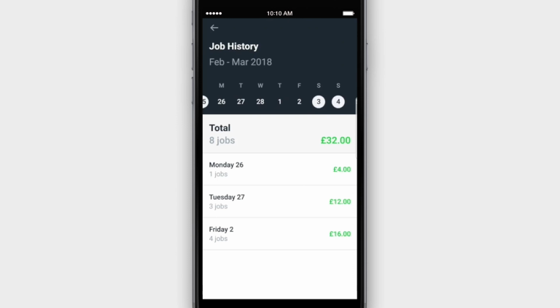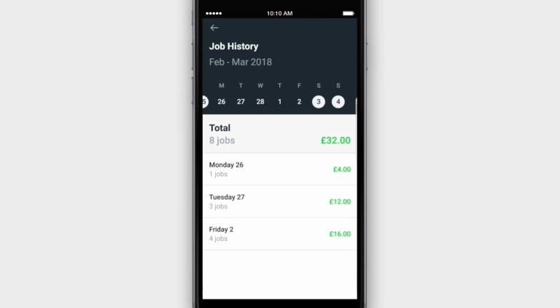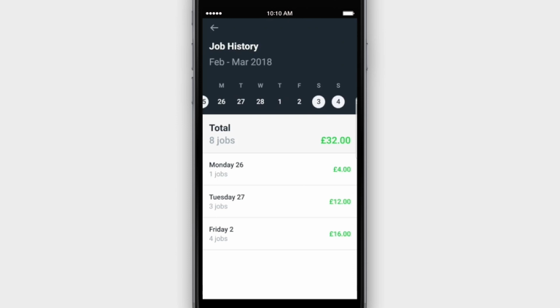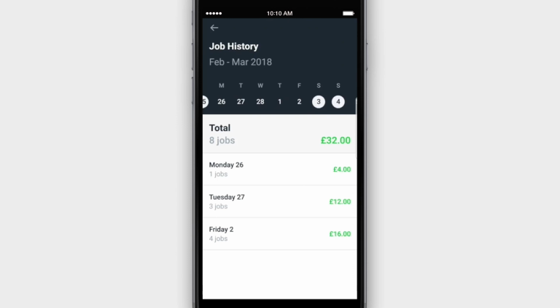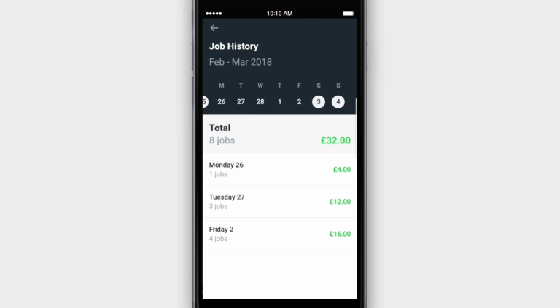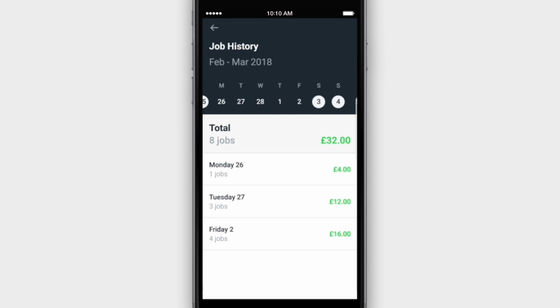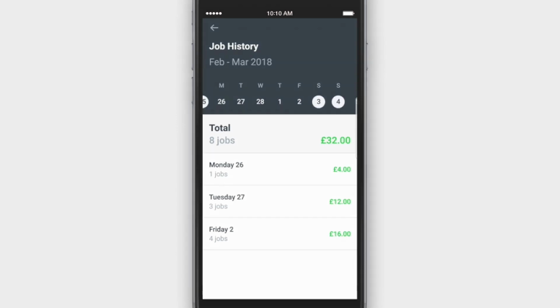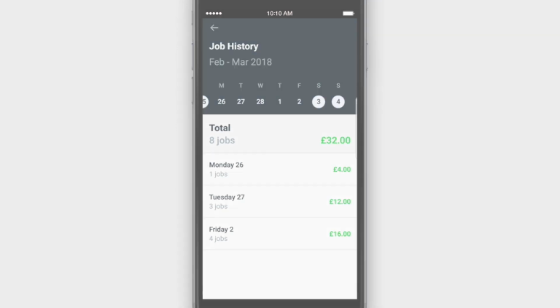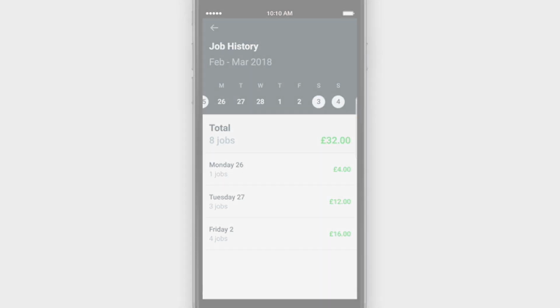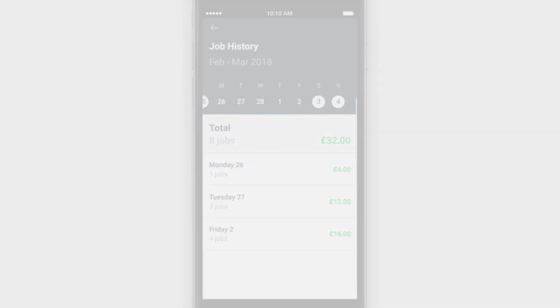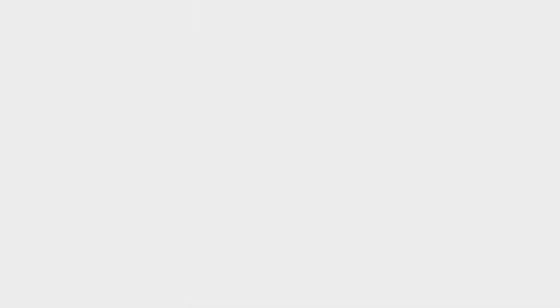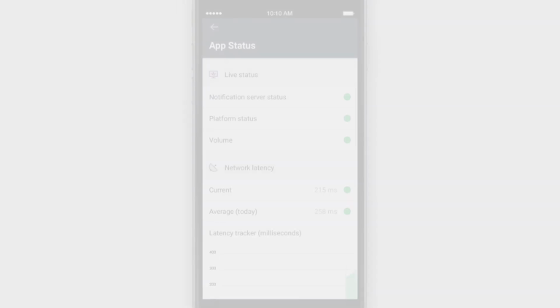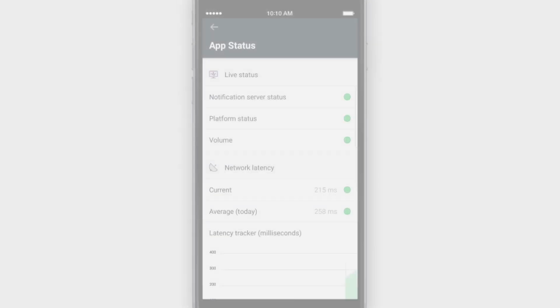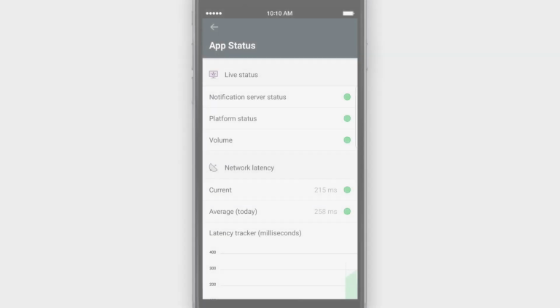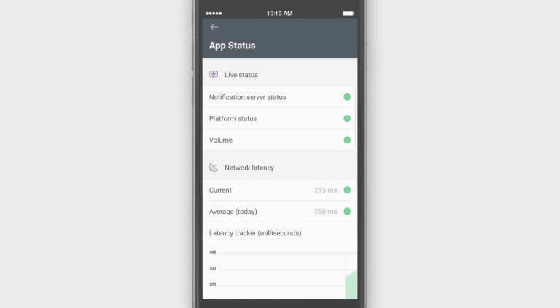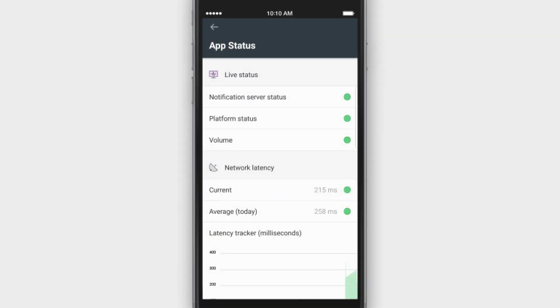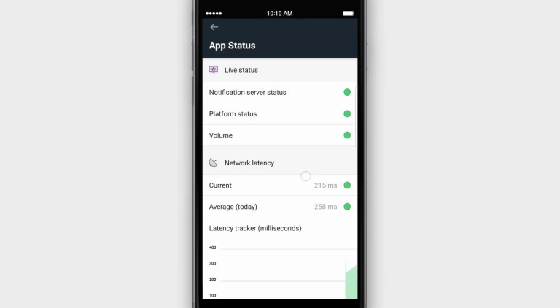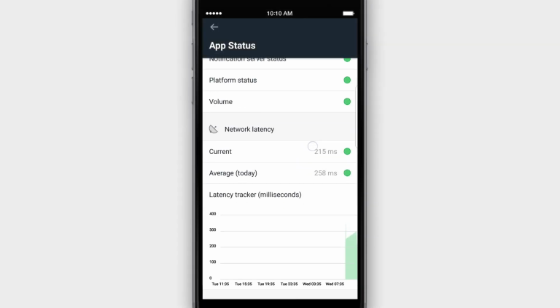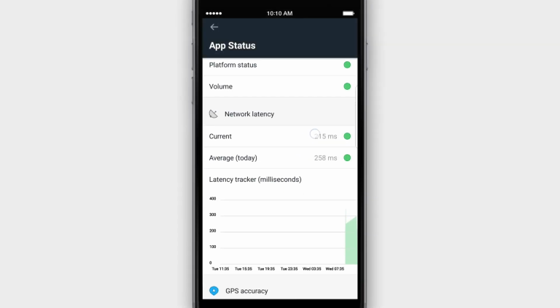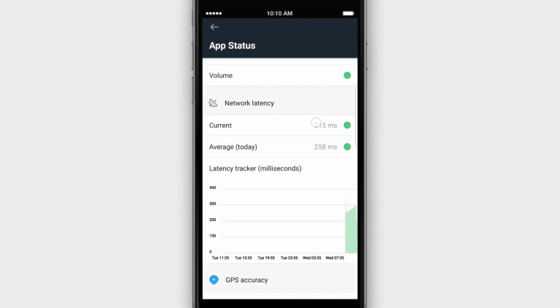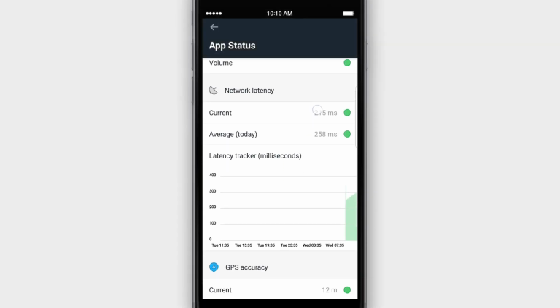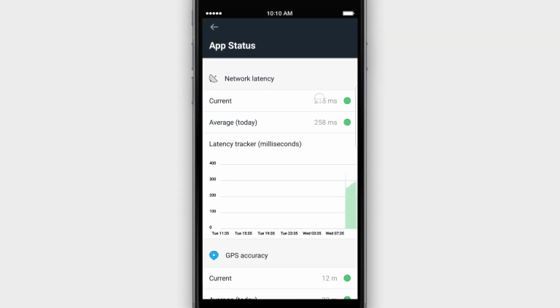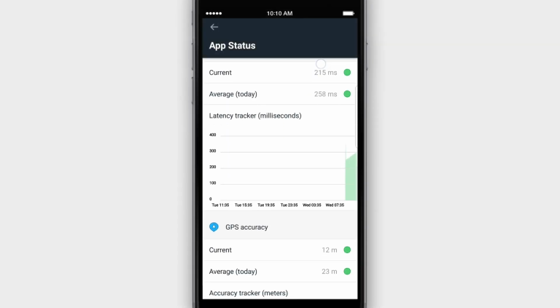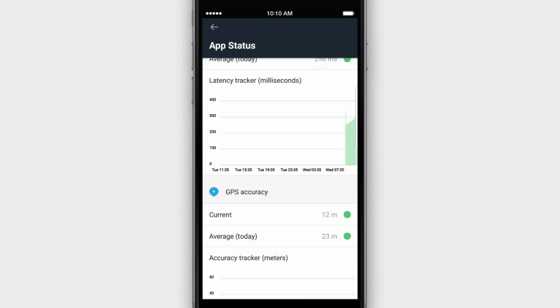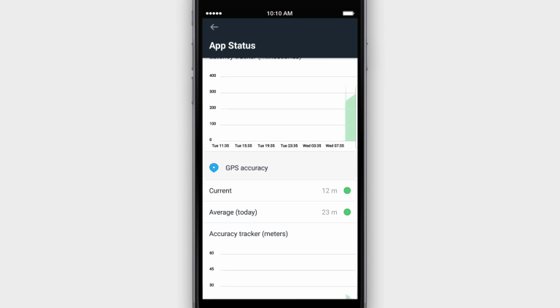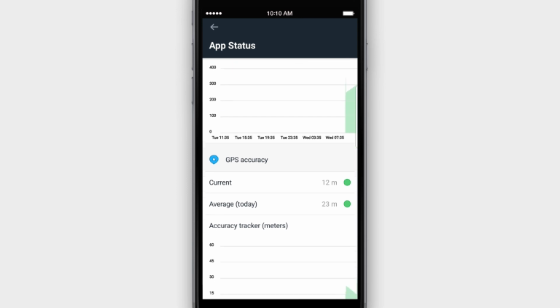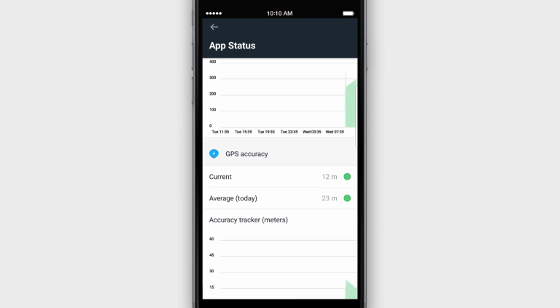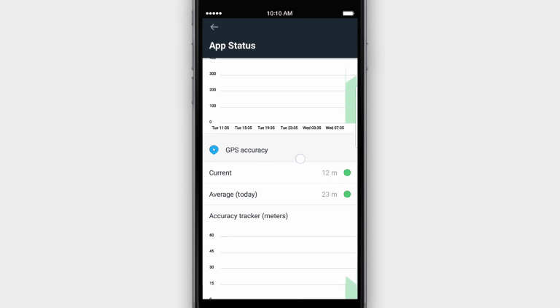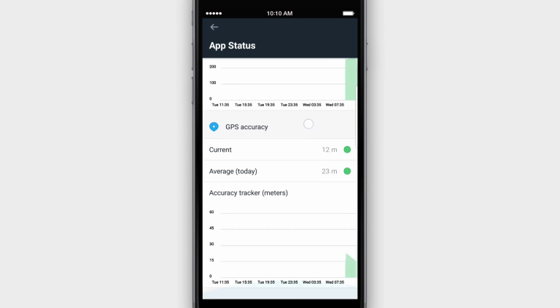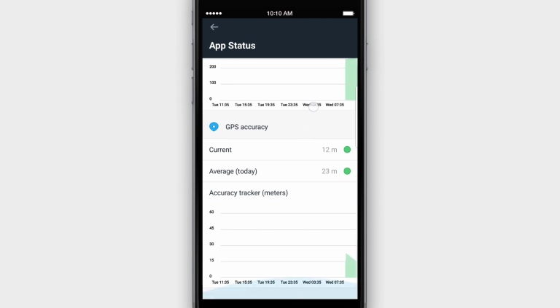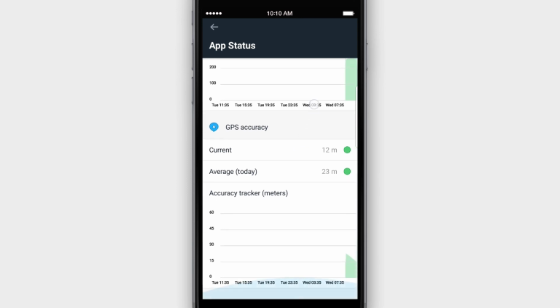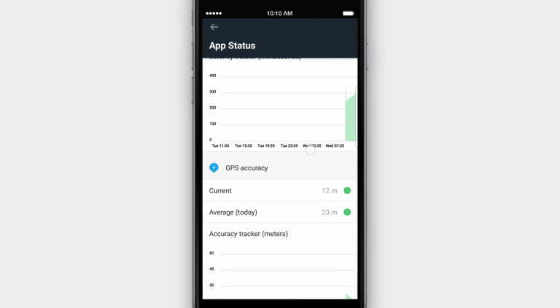Alongside tracking payments, you can track your connection times, which allows you to know how long you've worked each day.